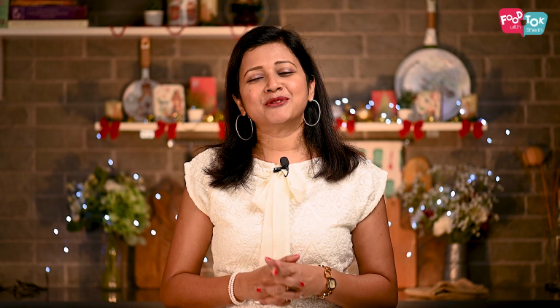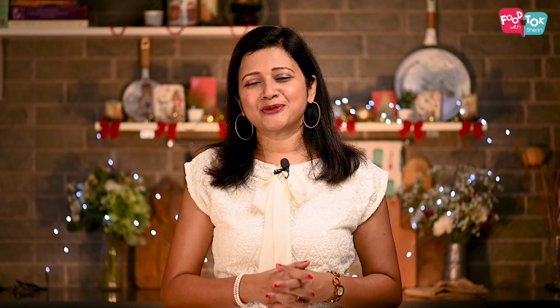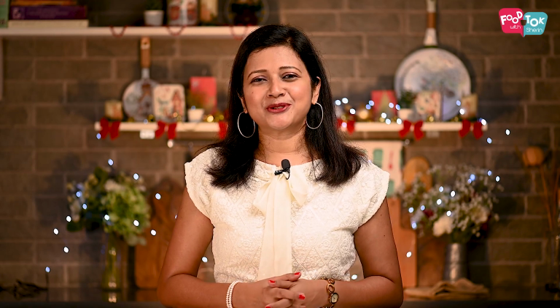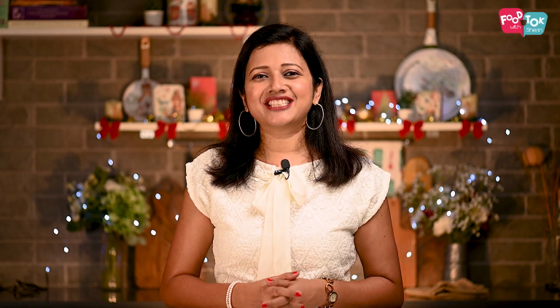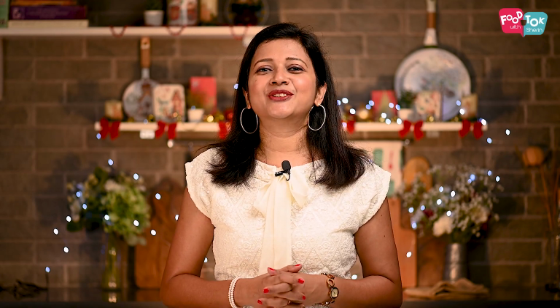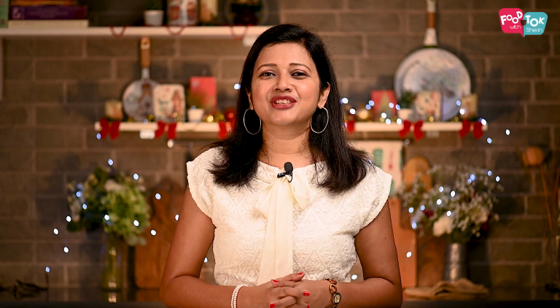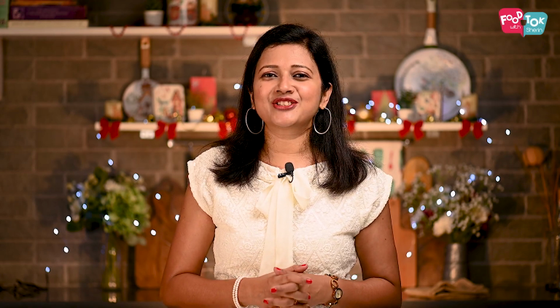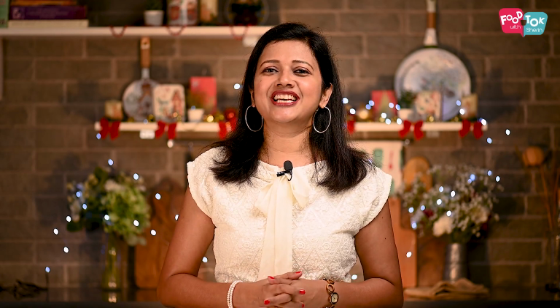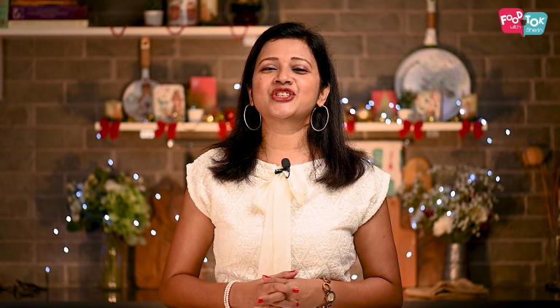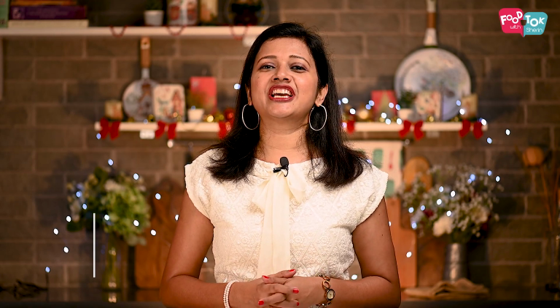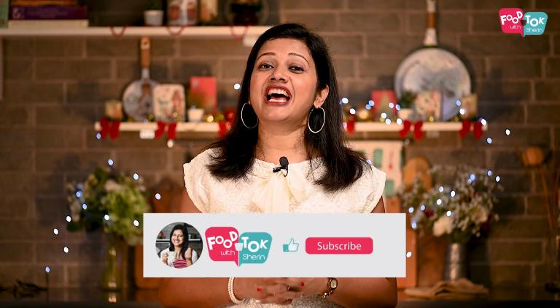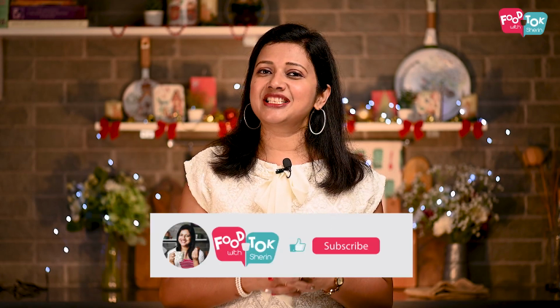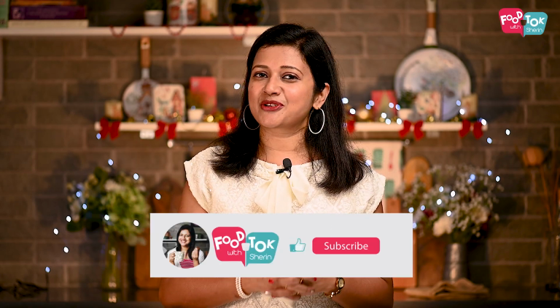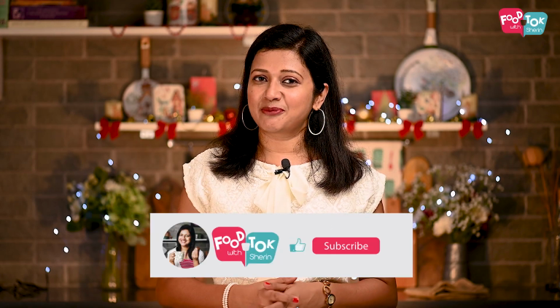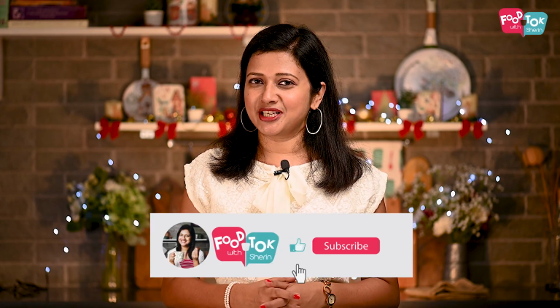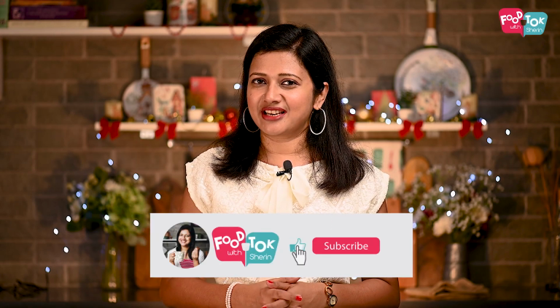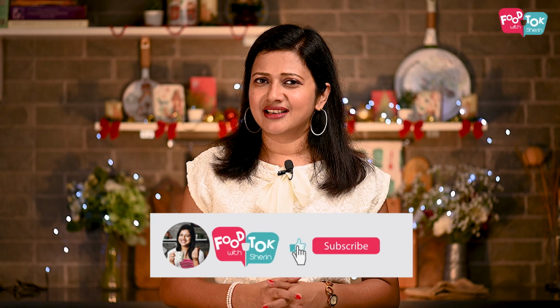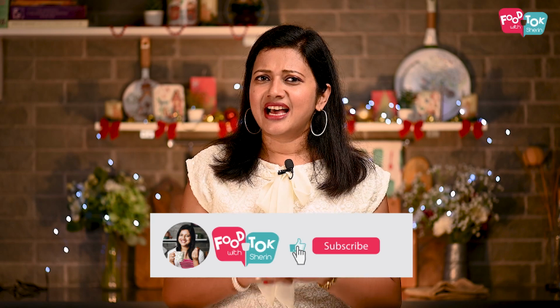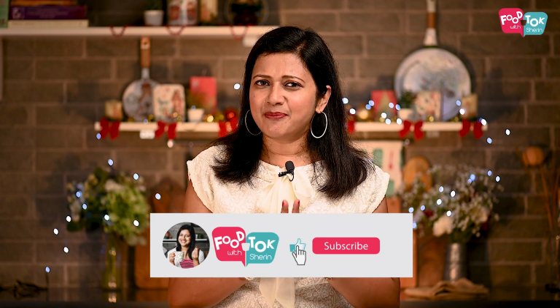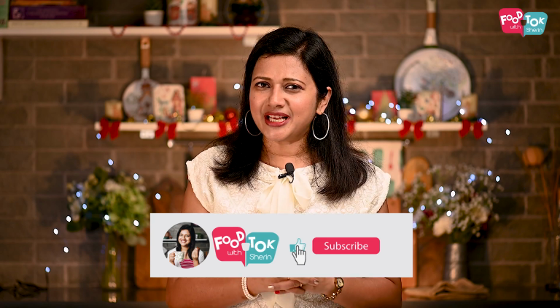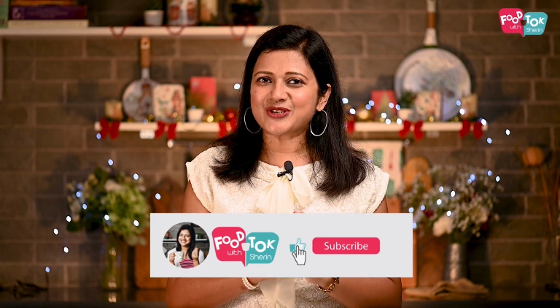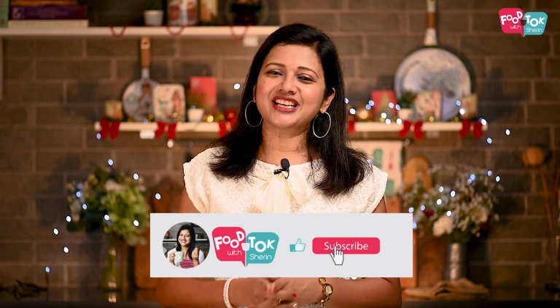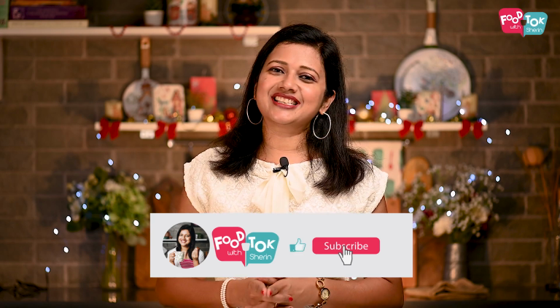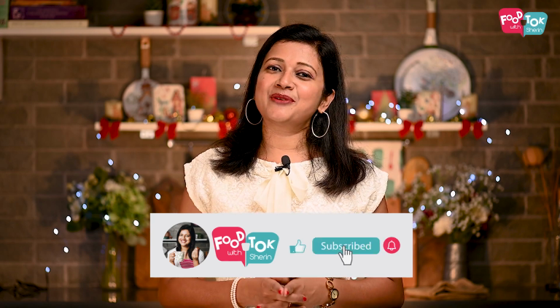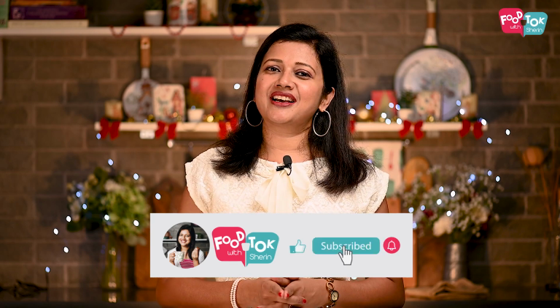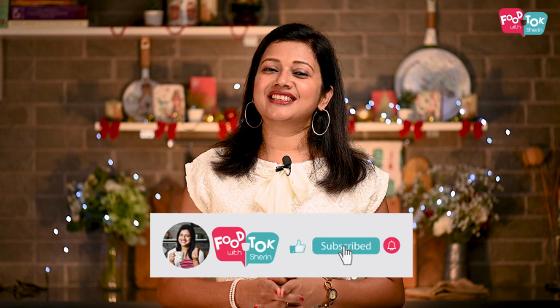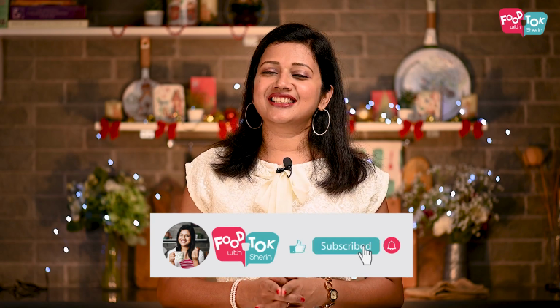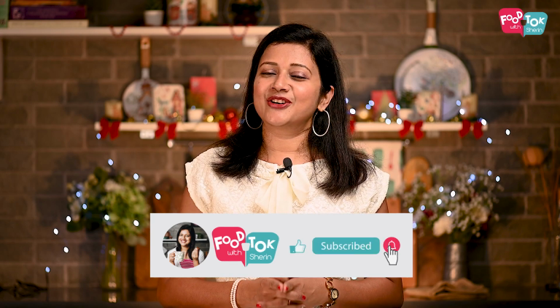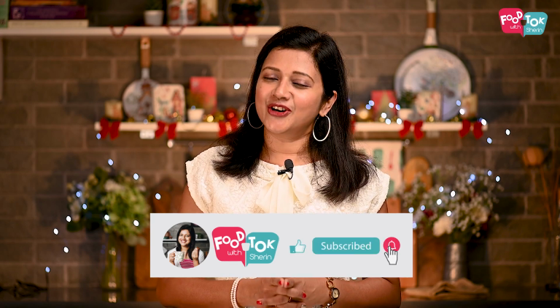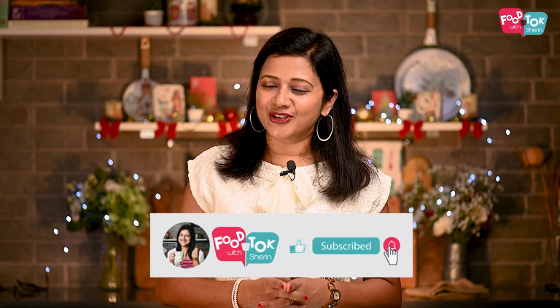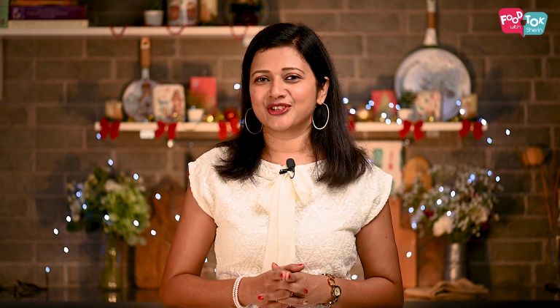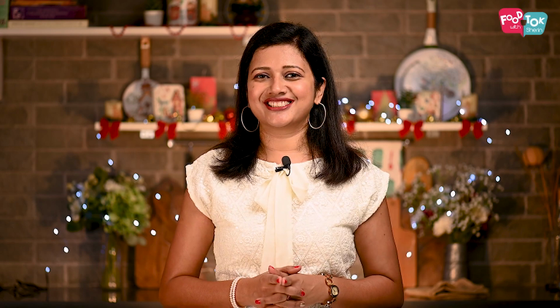But before we do that, don't forget to like, share, and subscribe to my channel. And please do click the tiny bell icon and turn on all notifications.